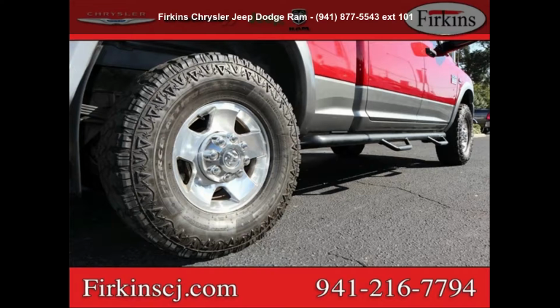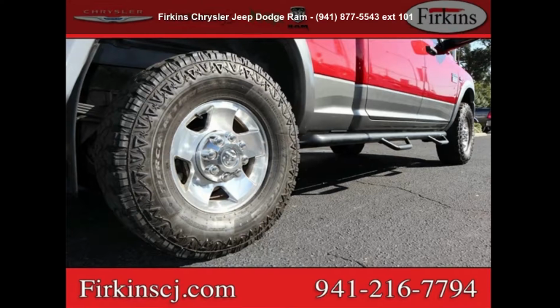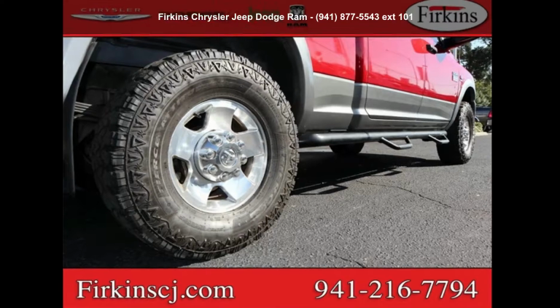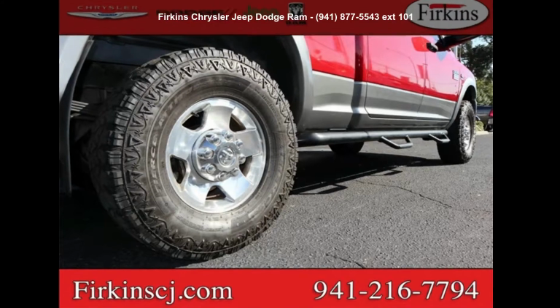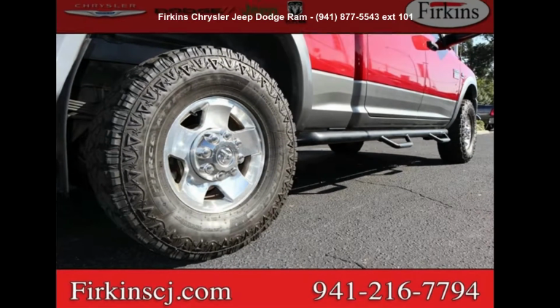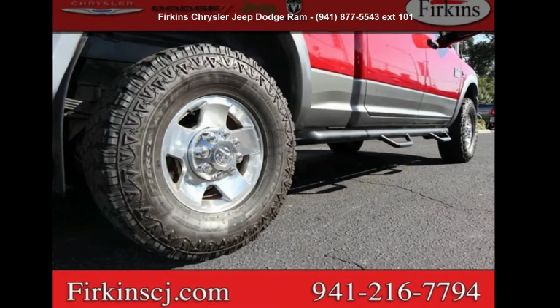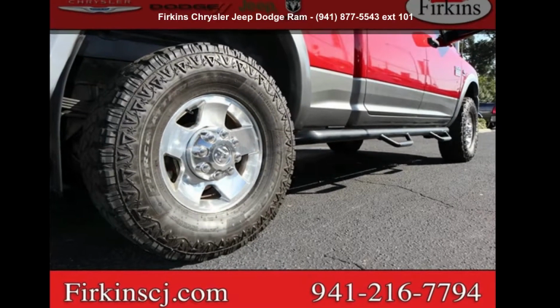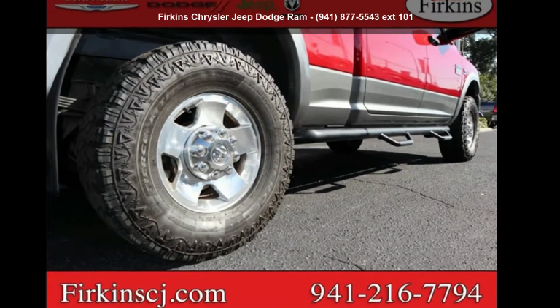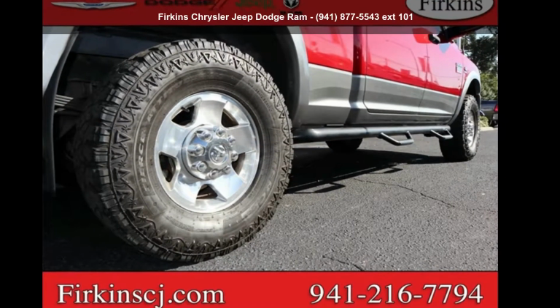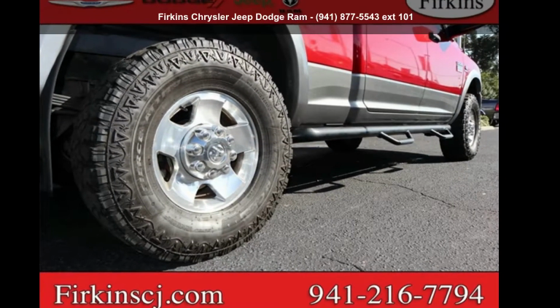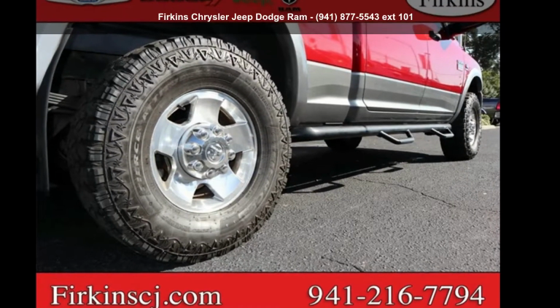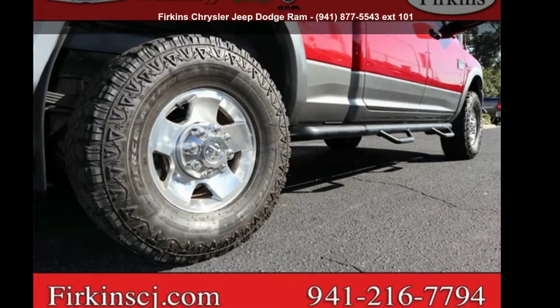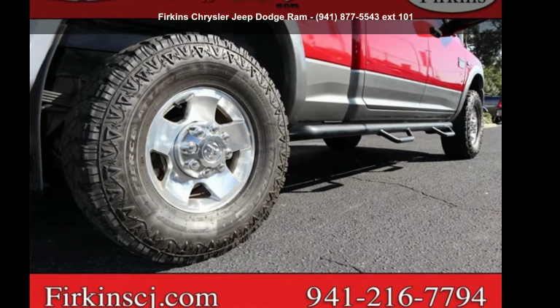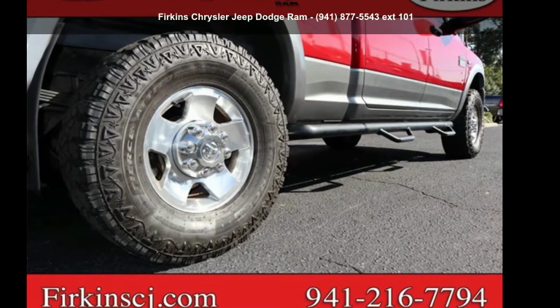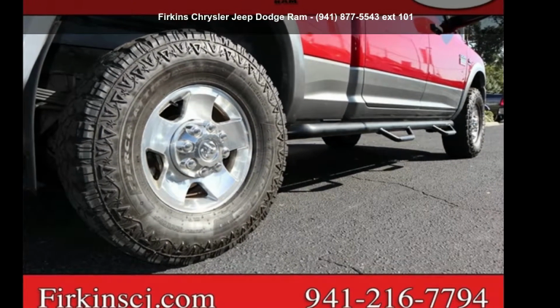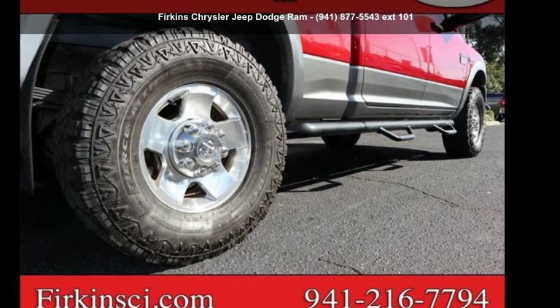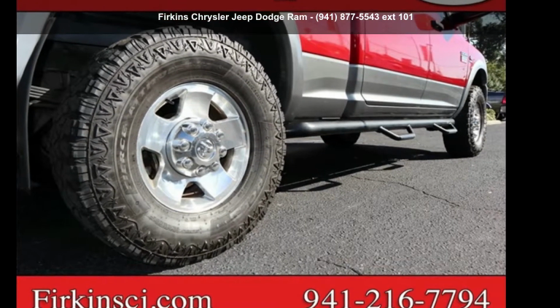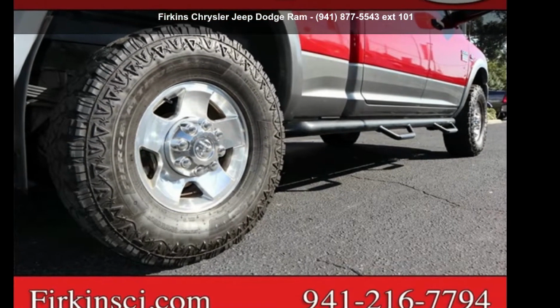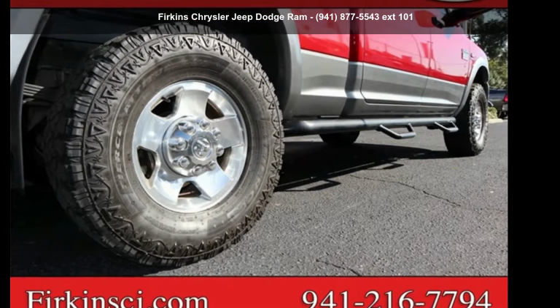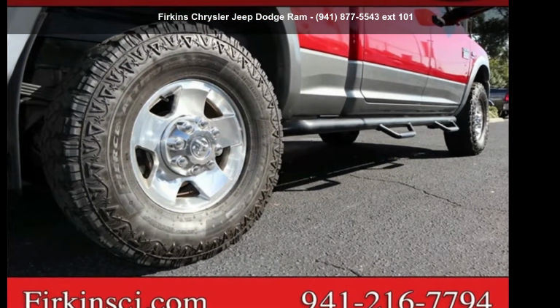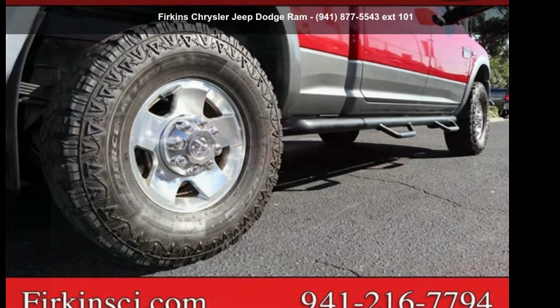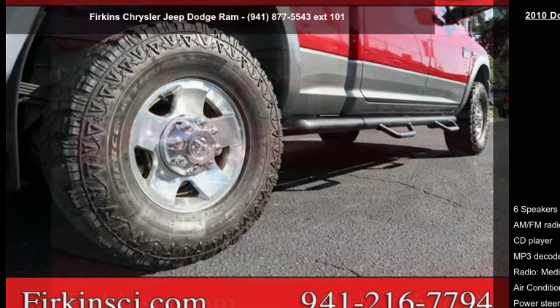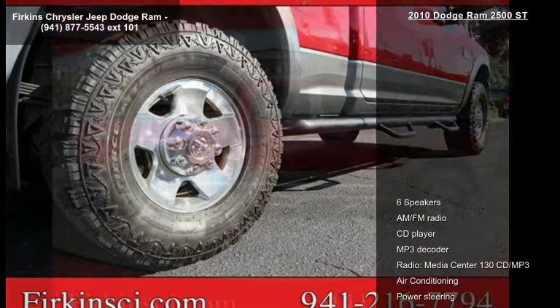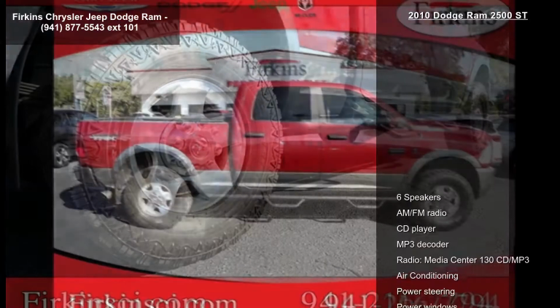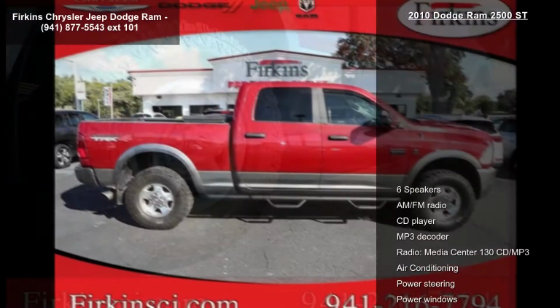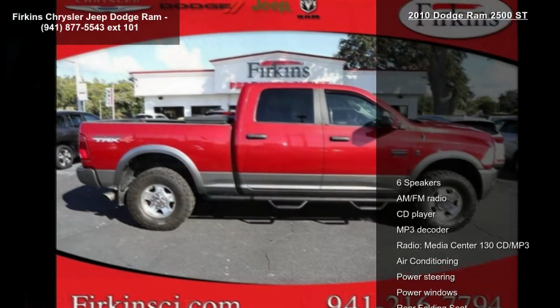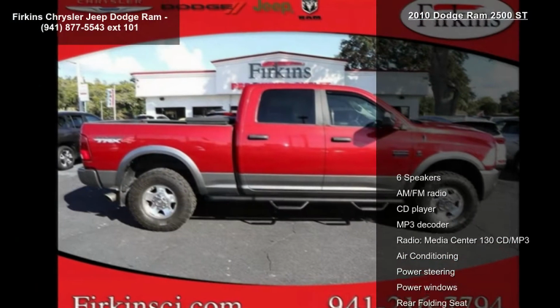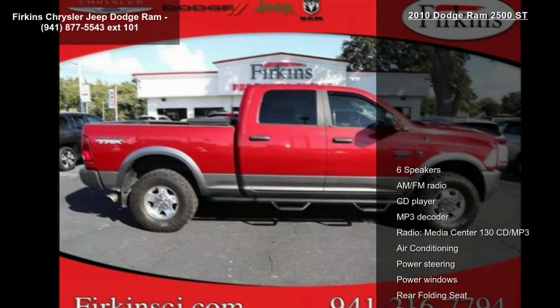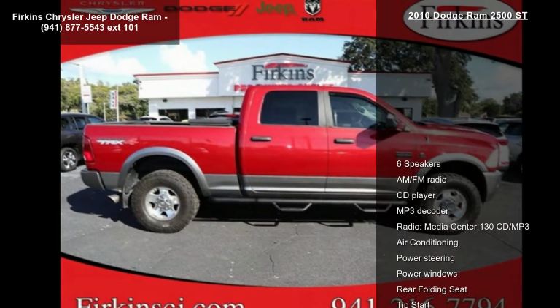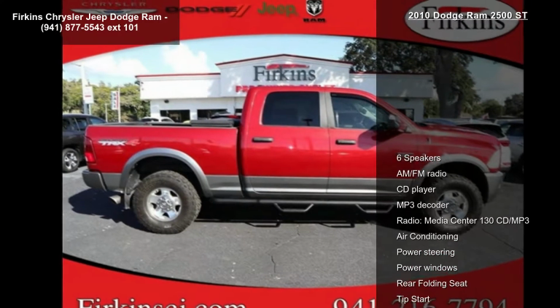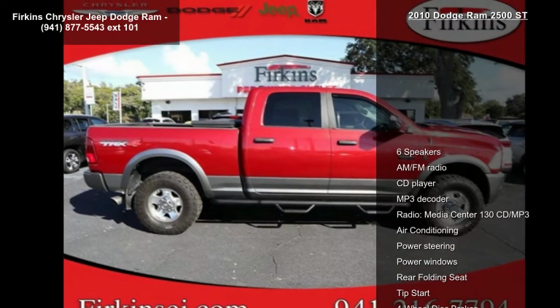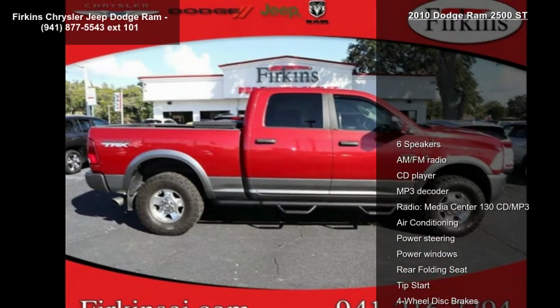Step into the Dodge 2010 Ram 2500 Safe. This may be the set of wheels you've been looking for.